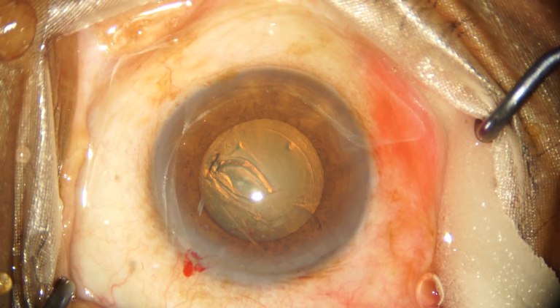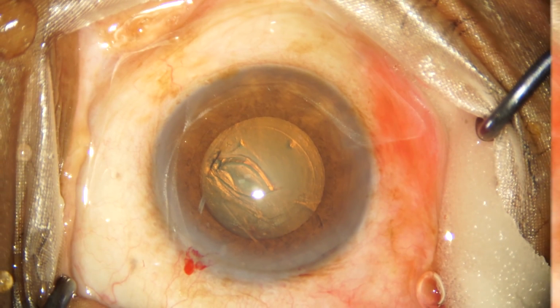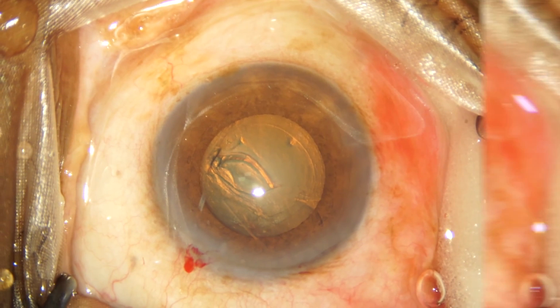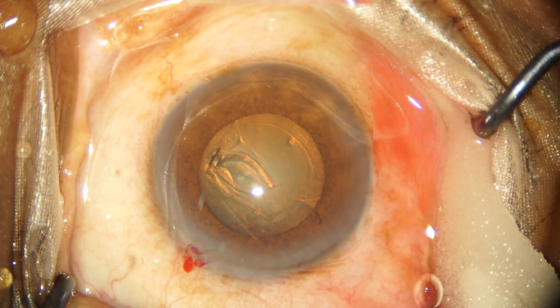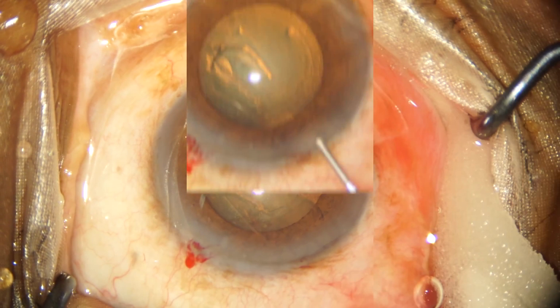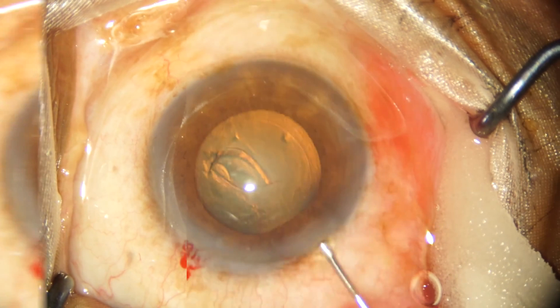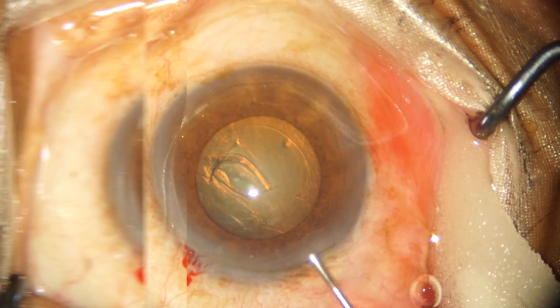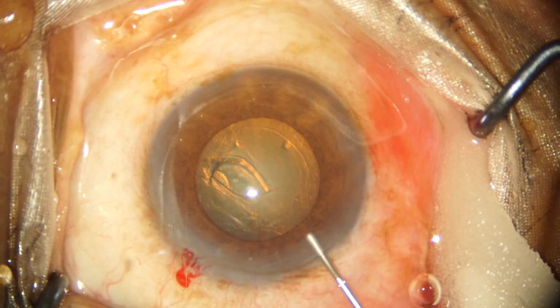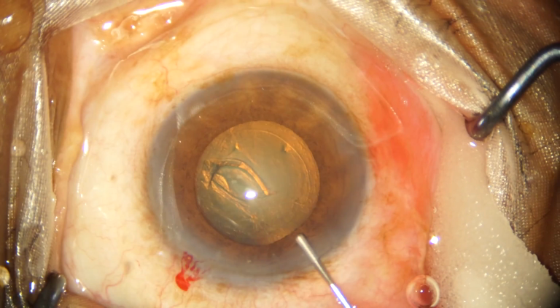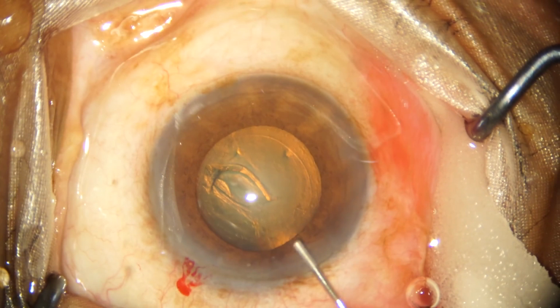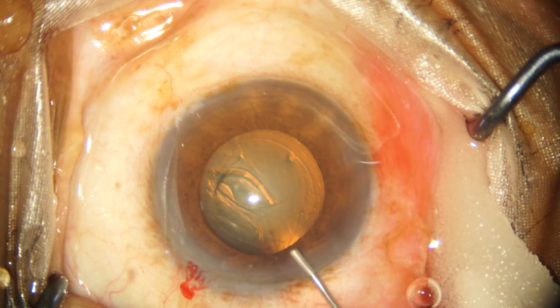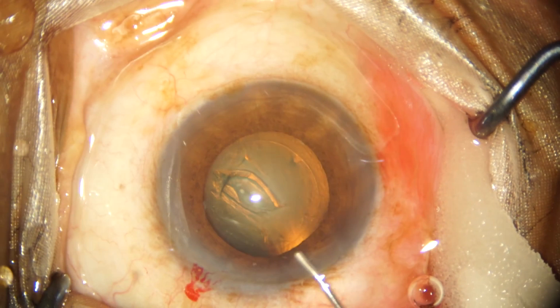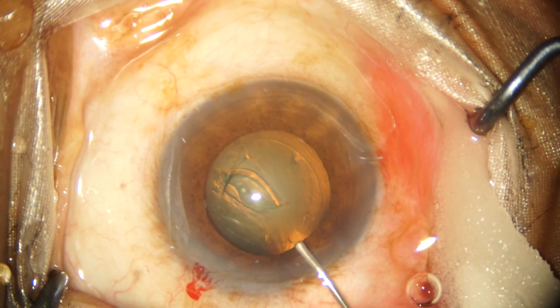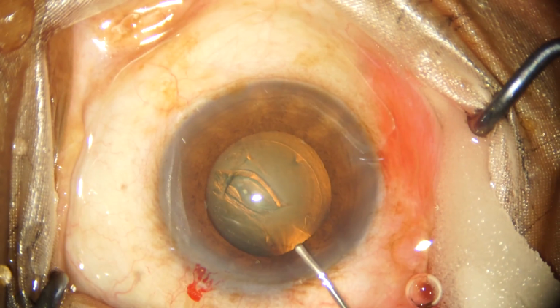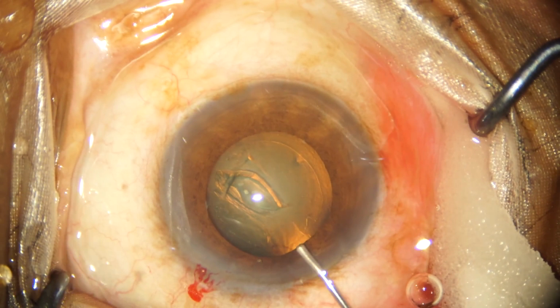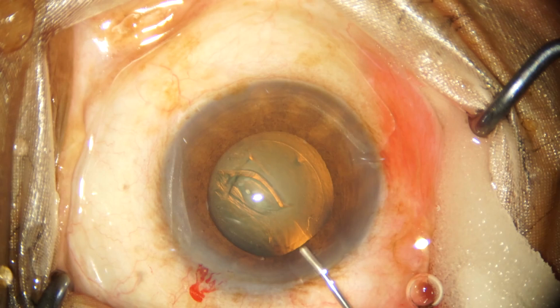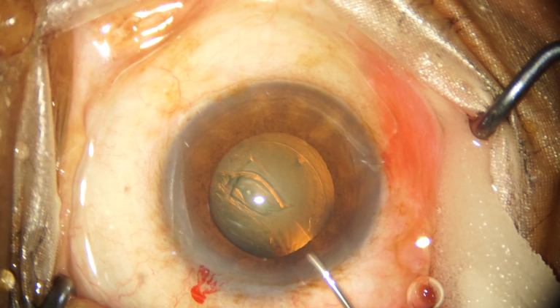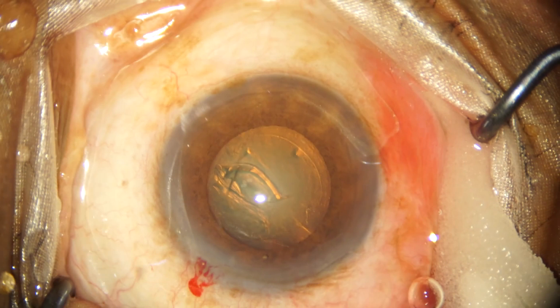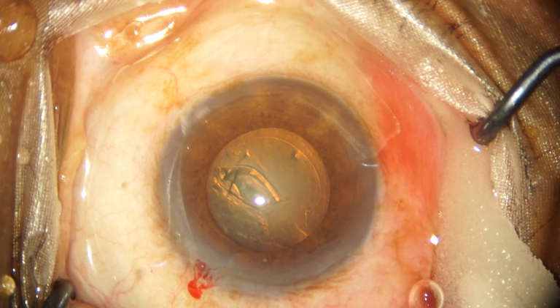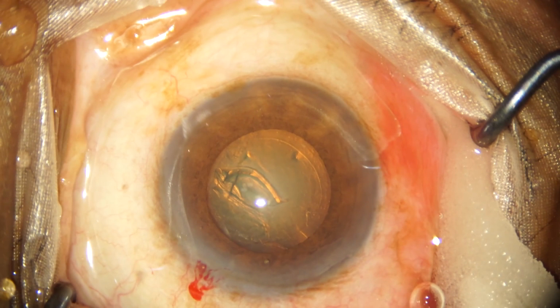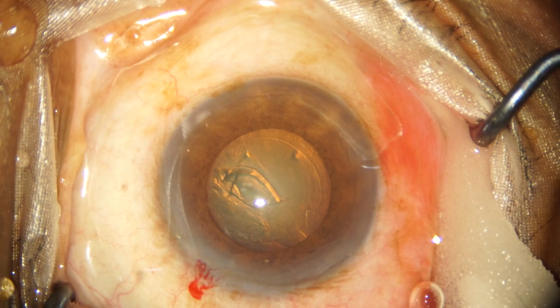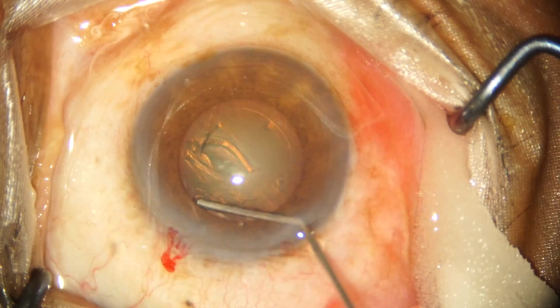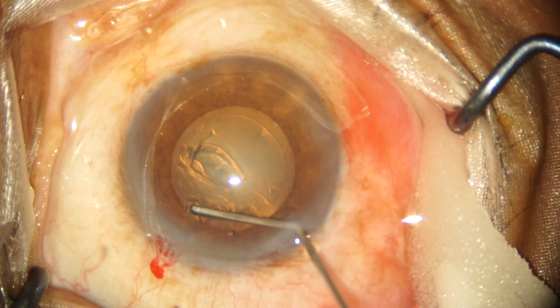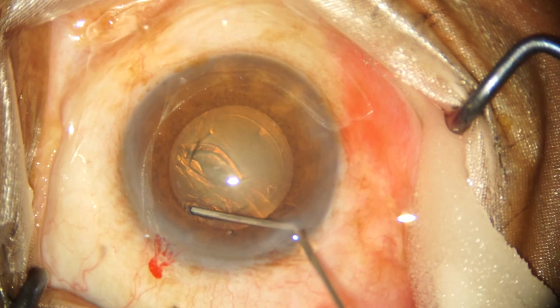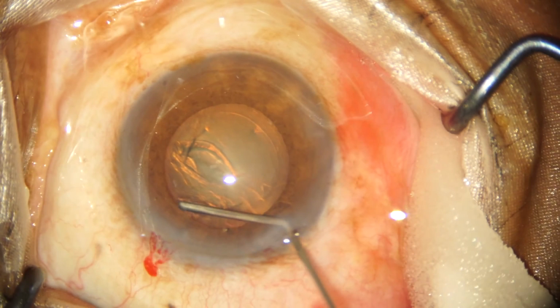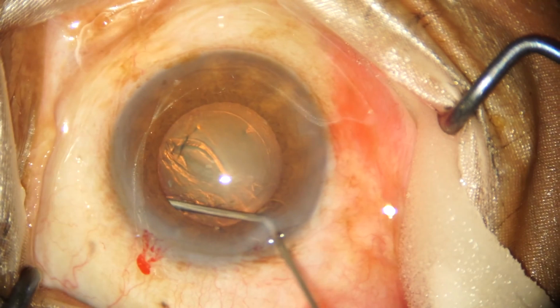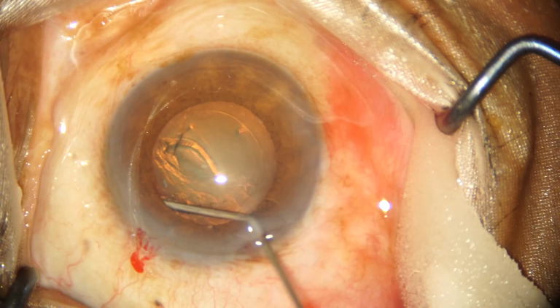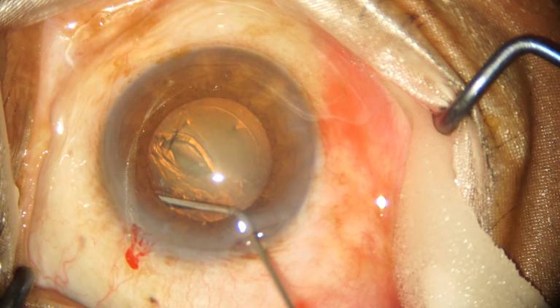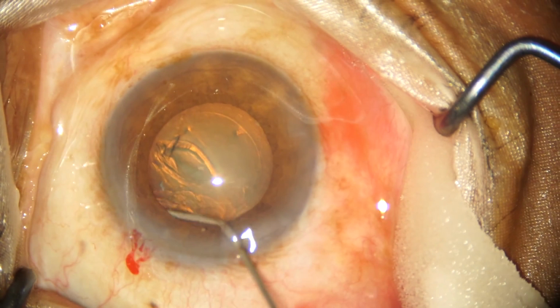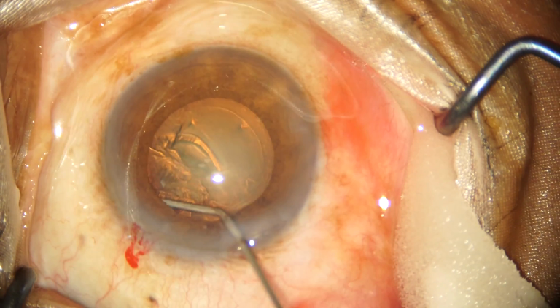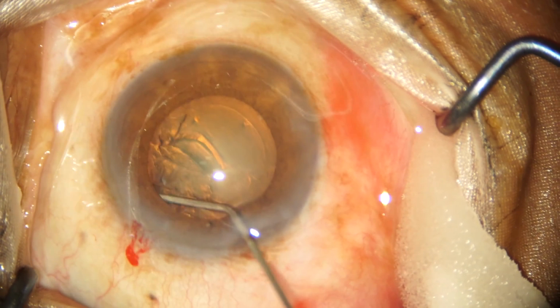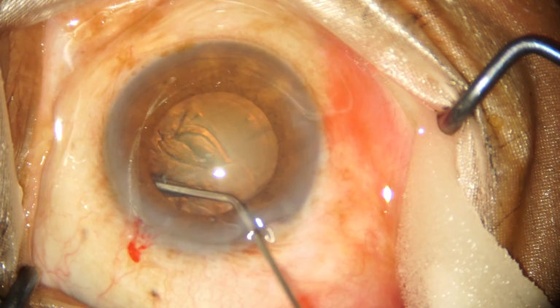Once the capsulorhexis is complete, we go ahead with the cortical cleaving hydrodissection and nucleus rotation.